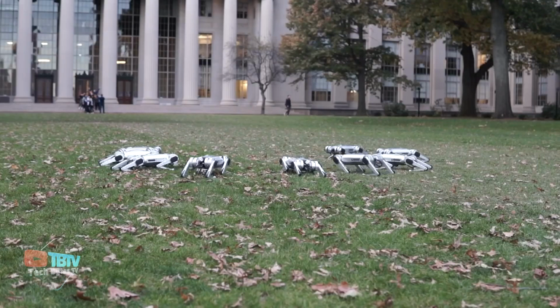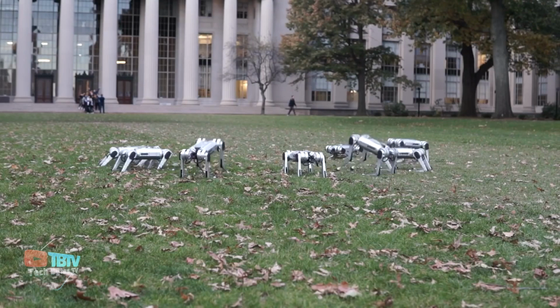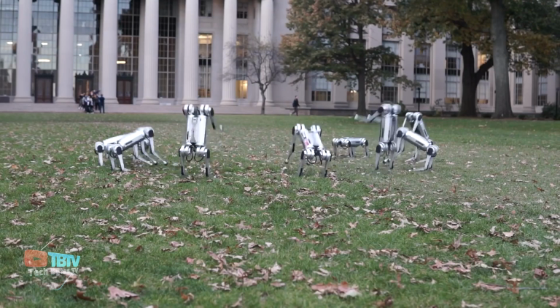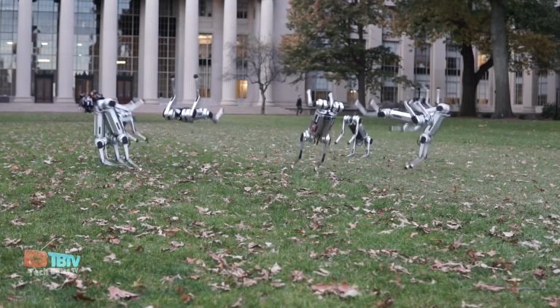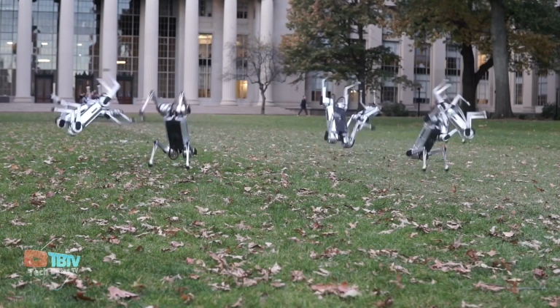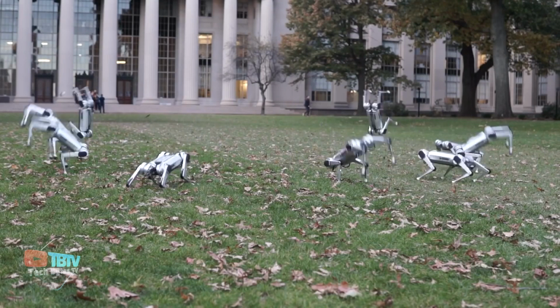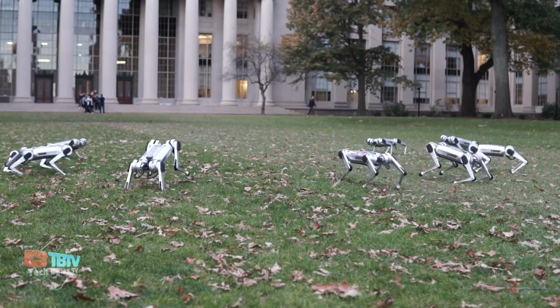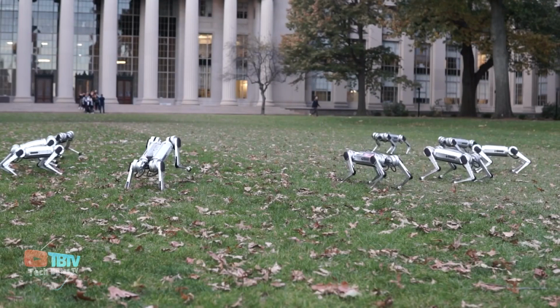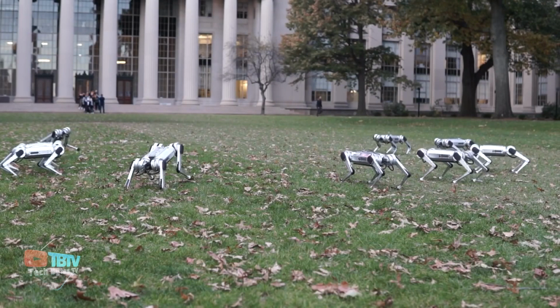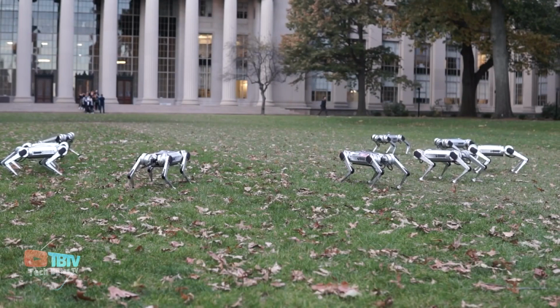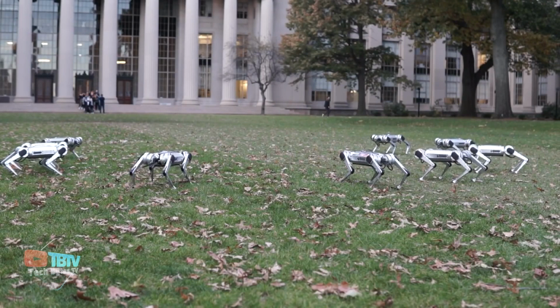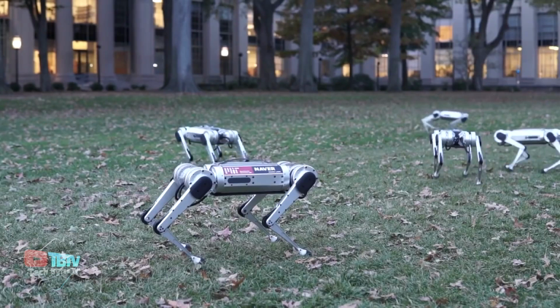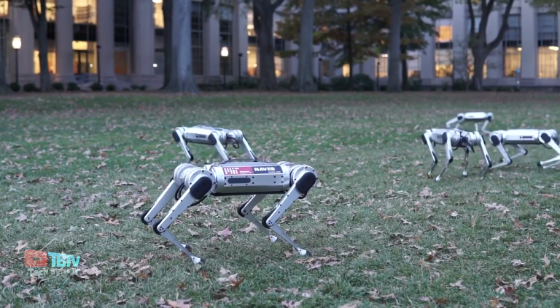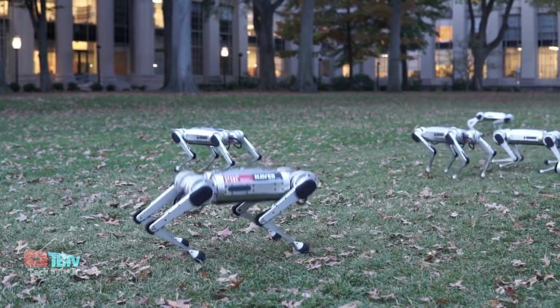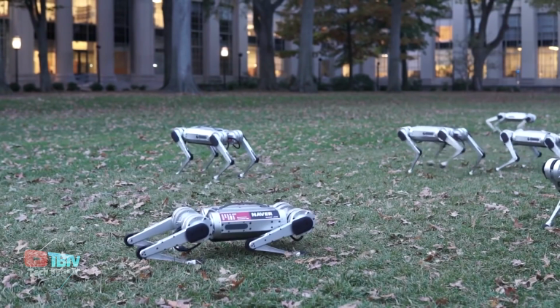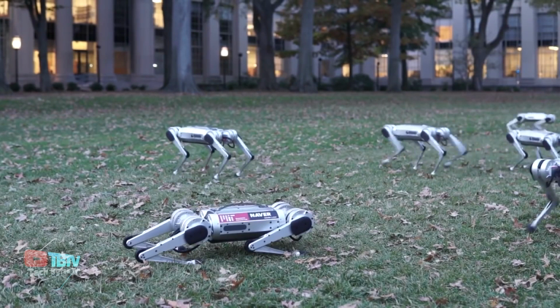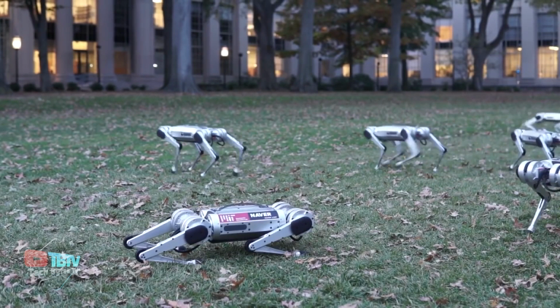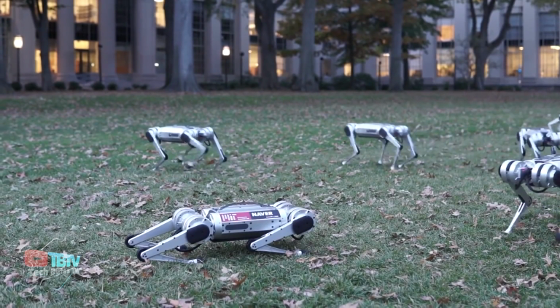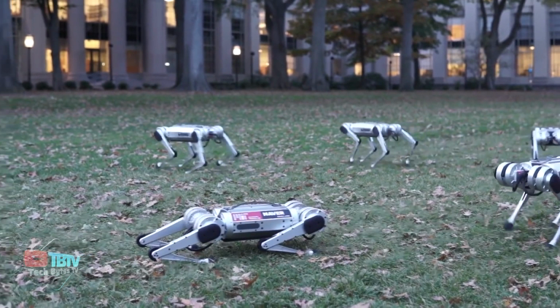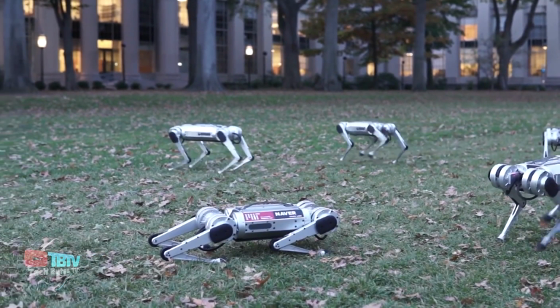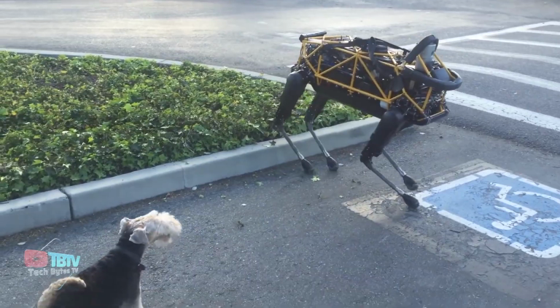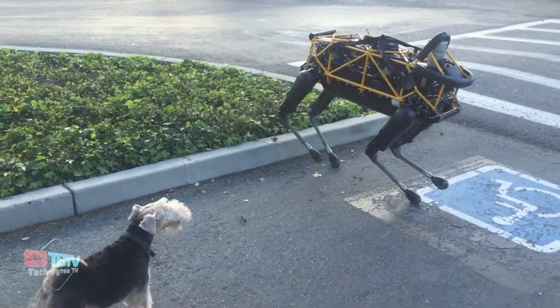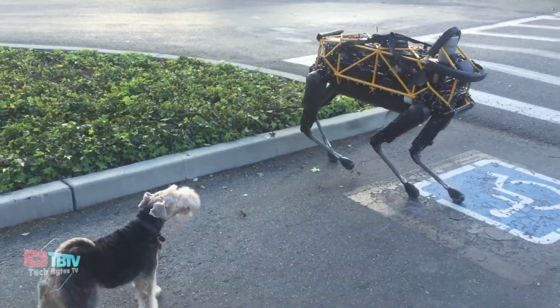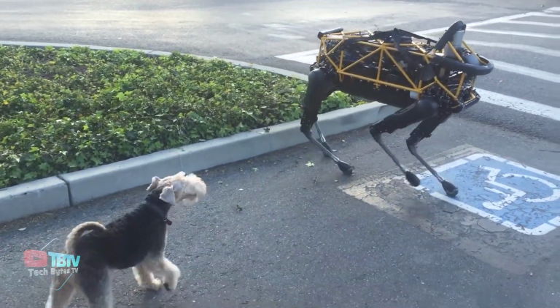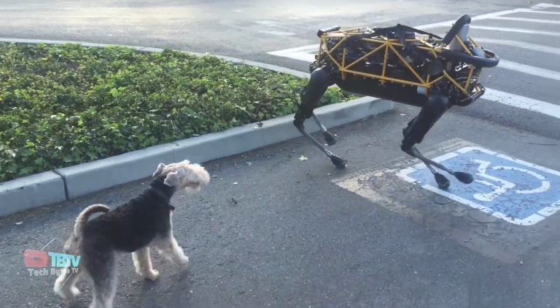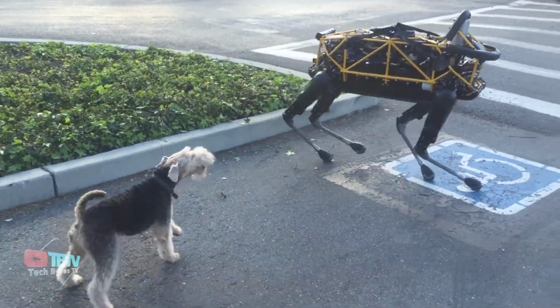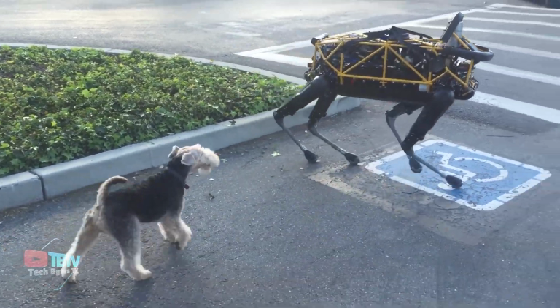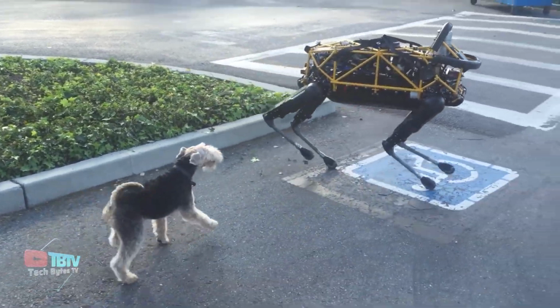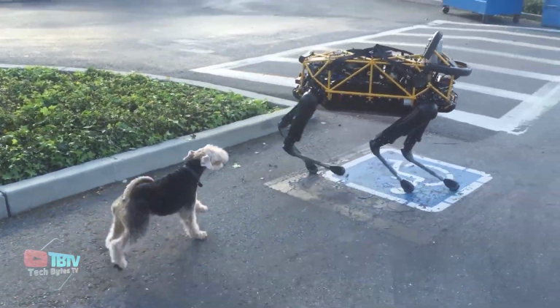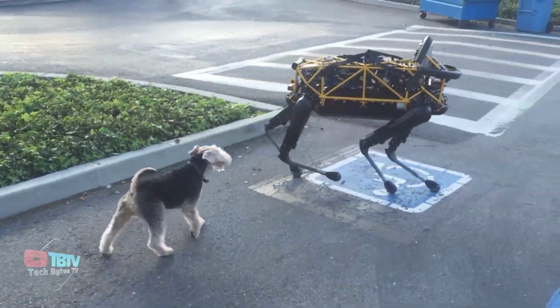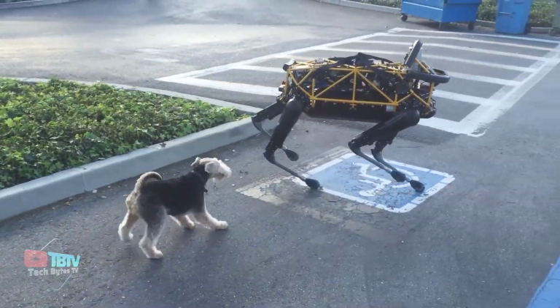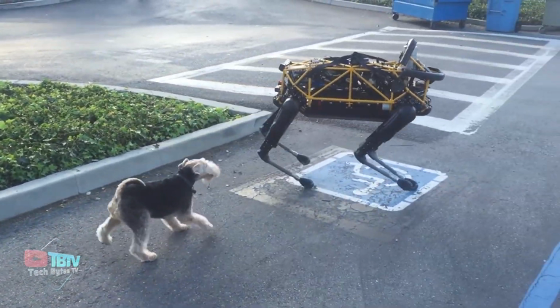Moving on, we have some of the most advanced robotic animals coming up, and you might want to replace your pets with some of them.